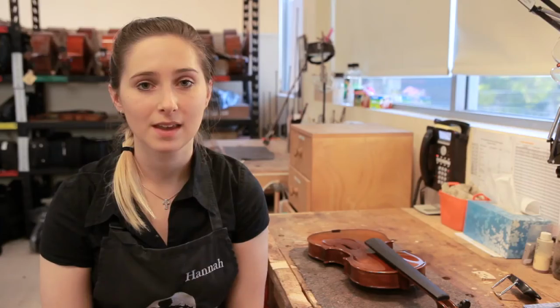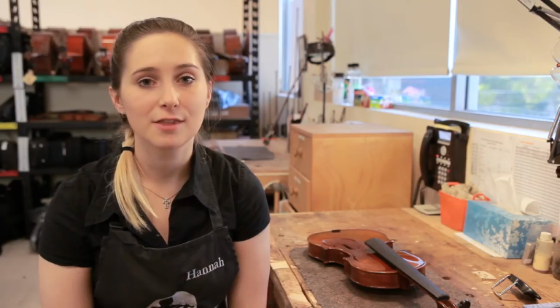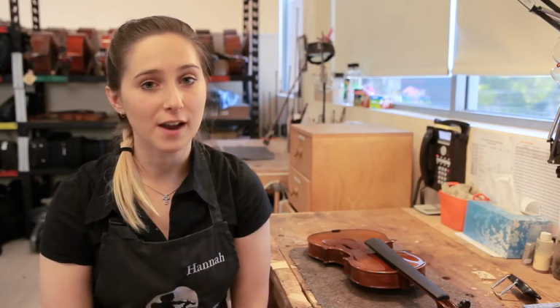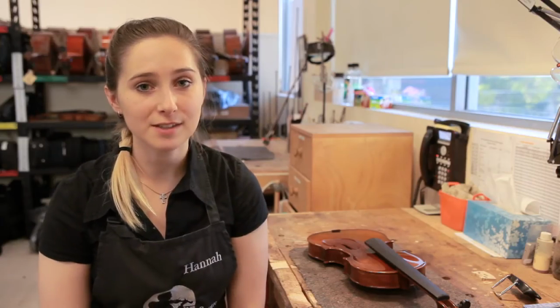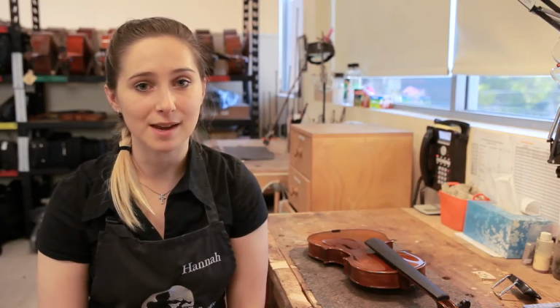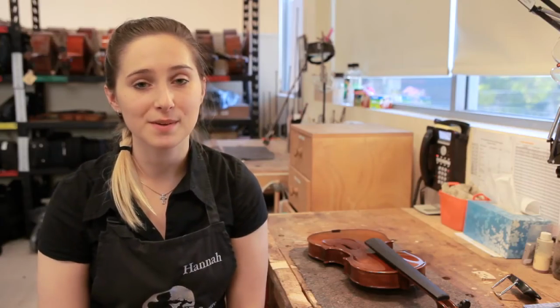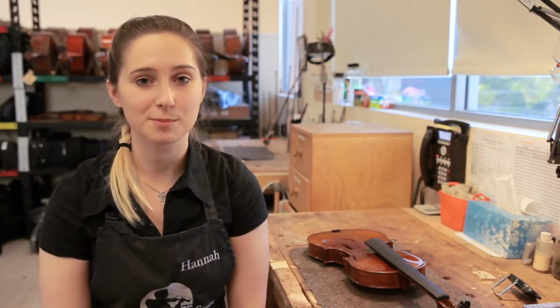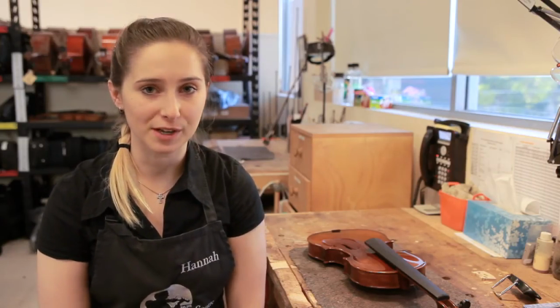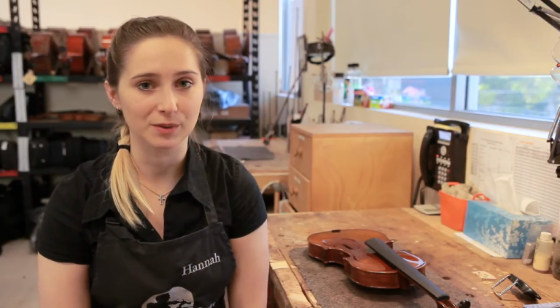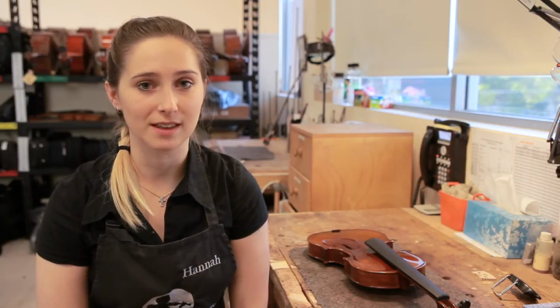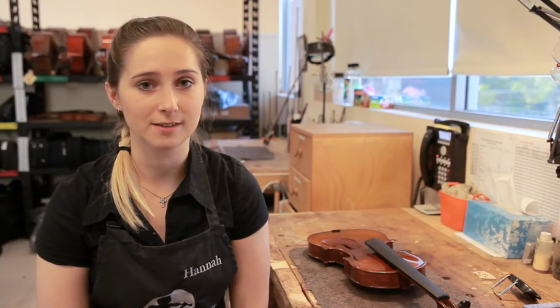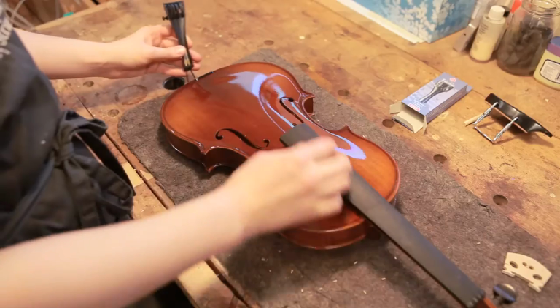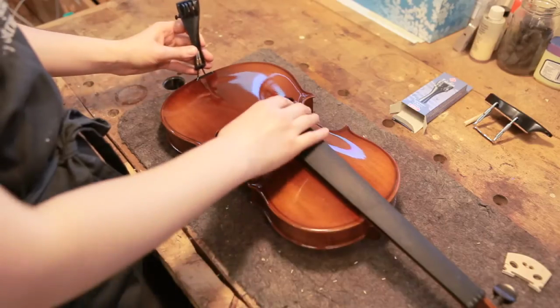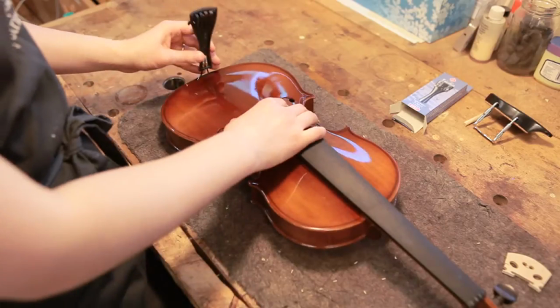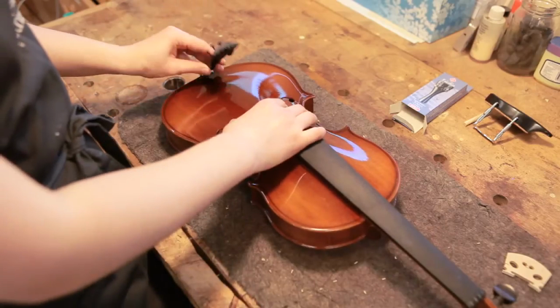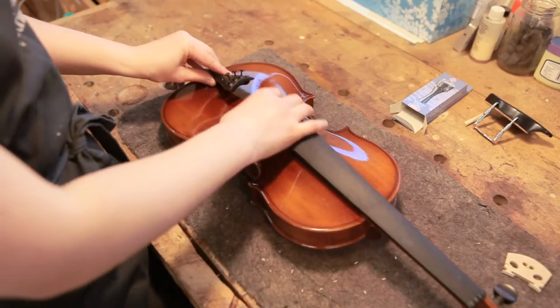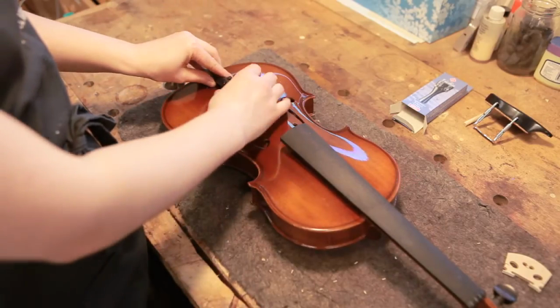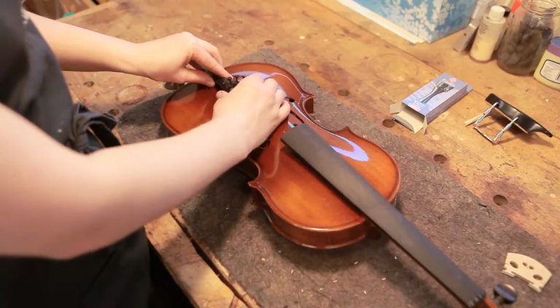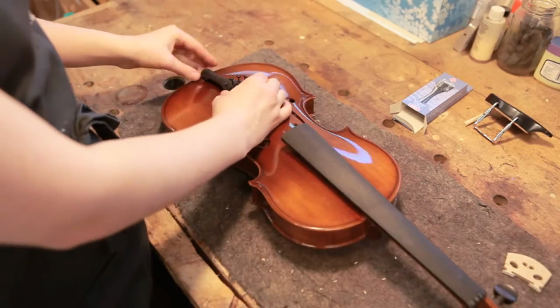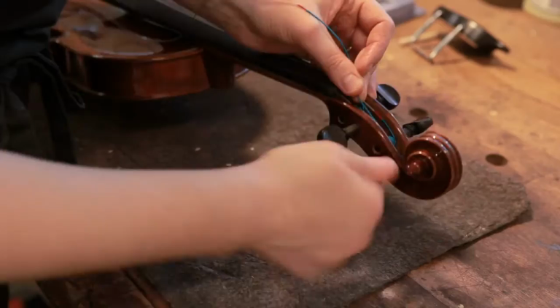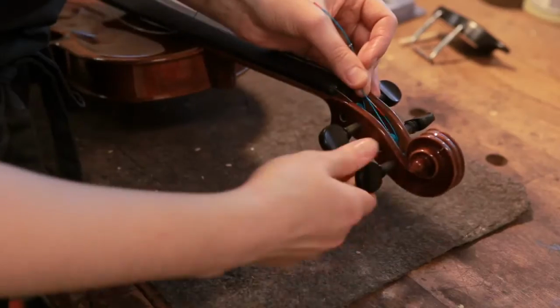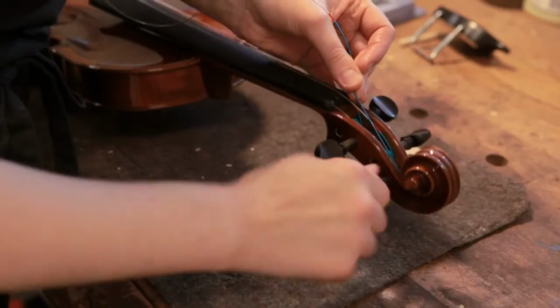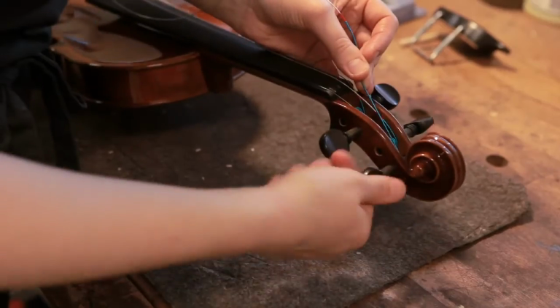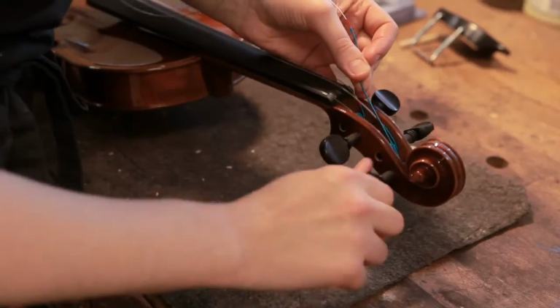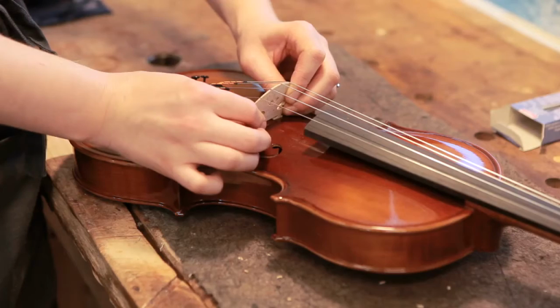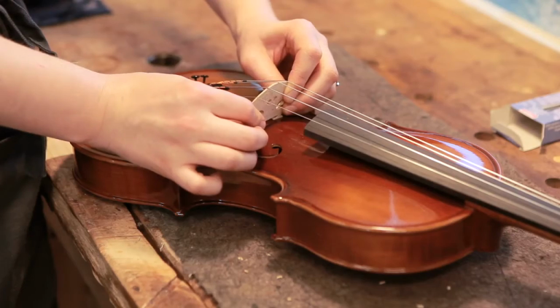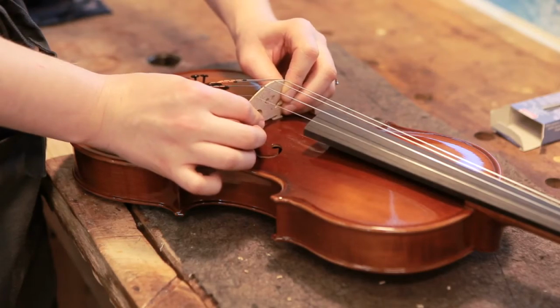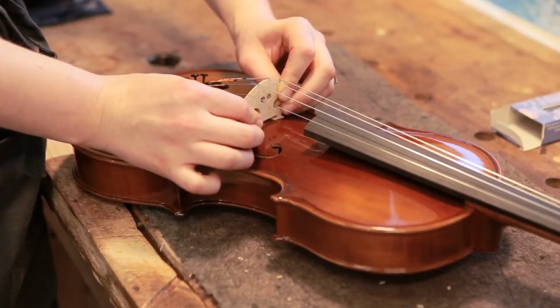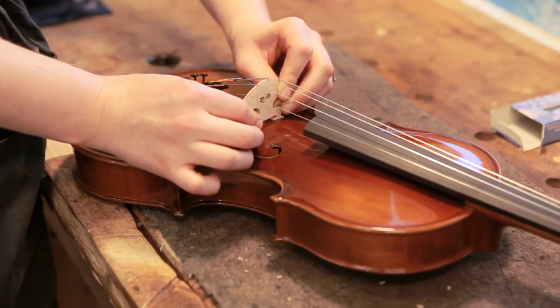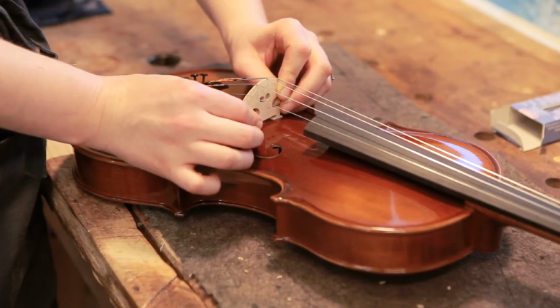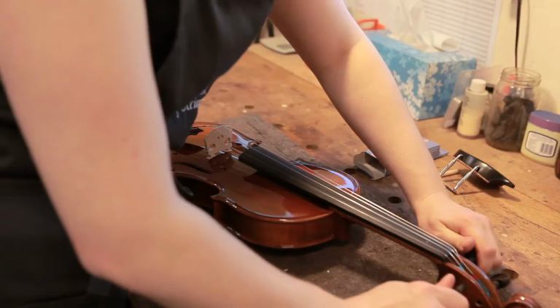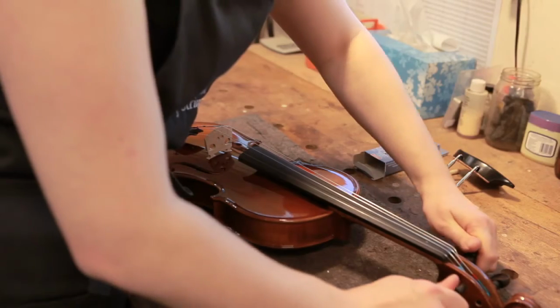The final step is putting it all together. We put the tailpiece on, fit the strings, put the bridge up and tune it up.